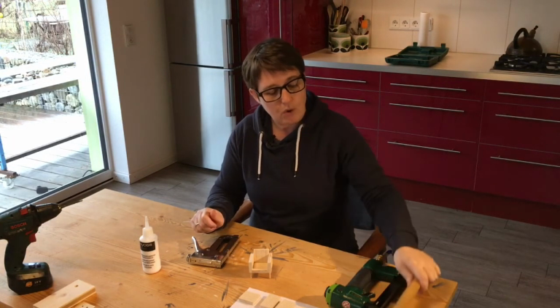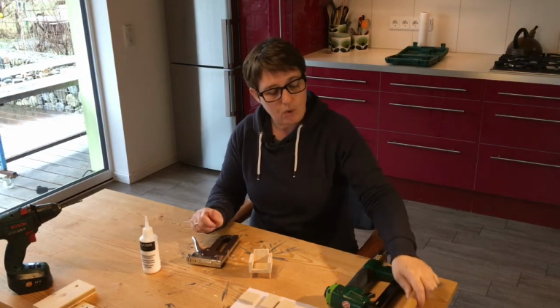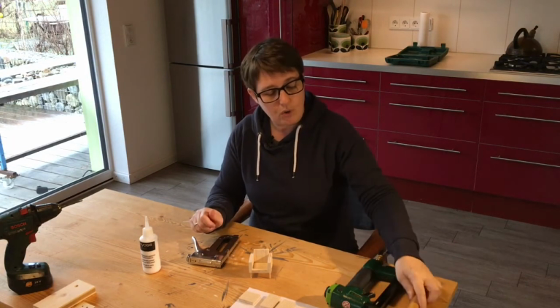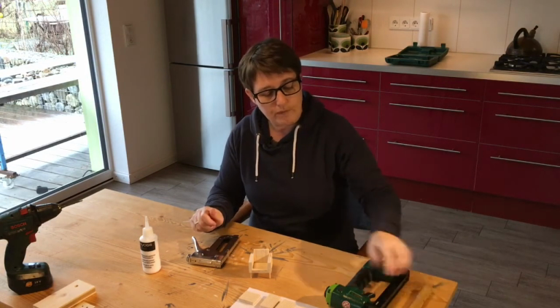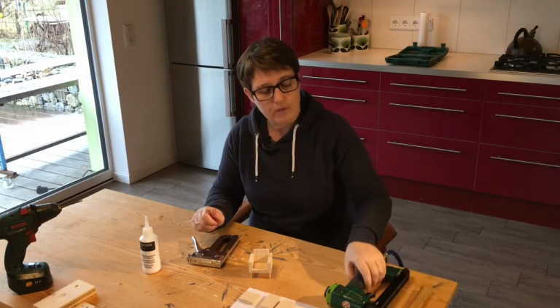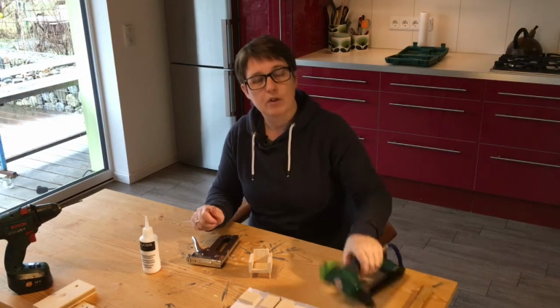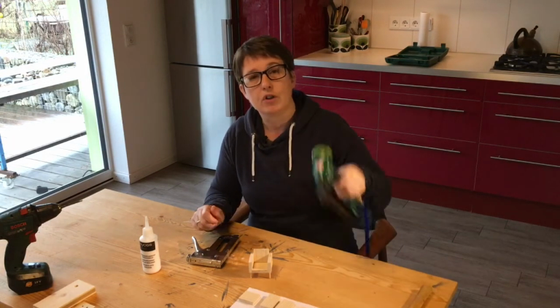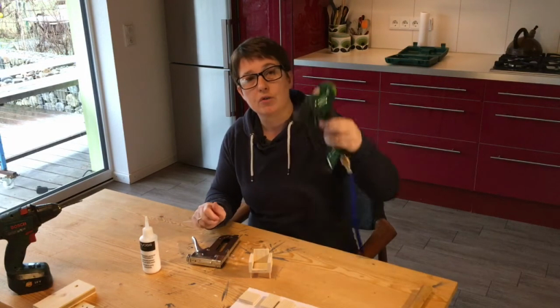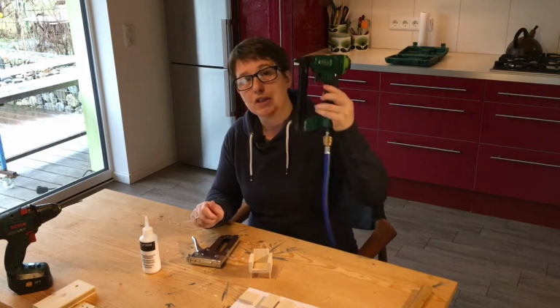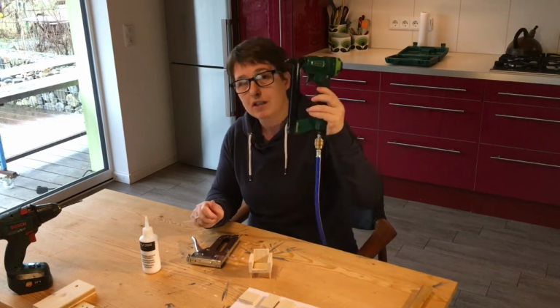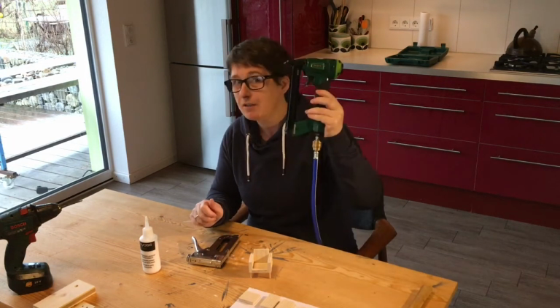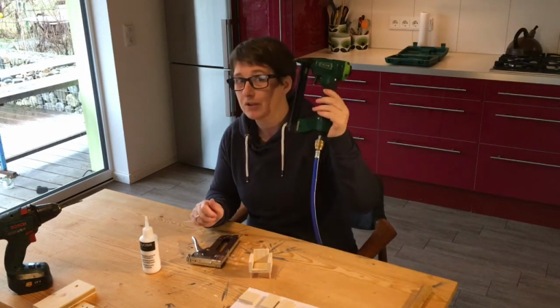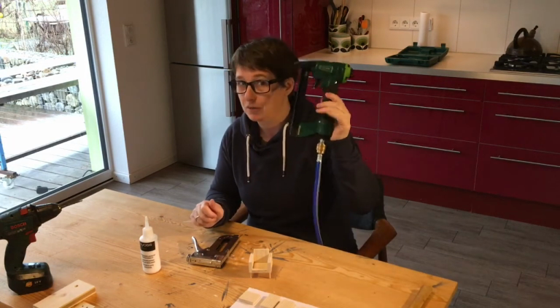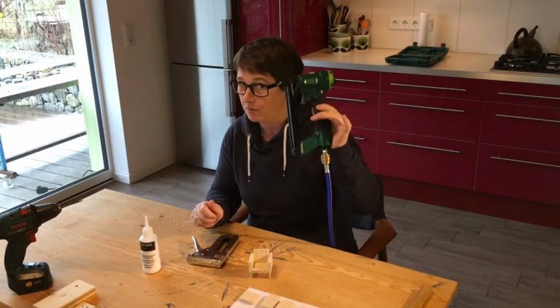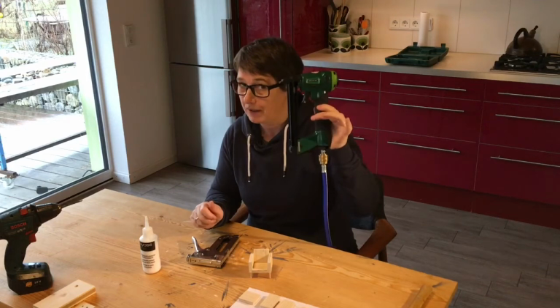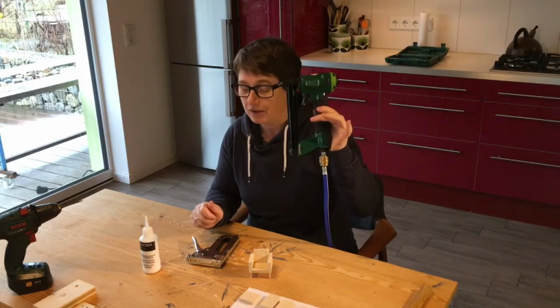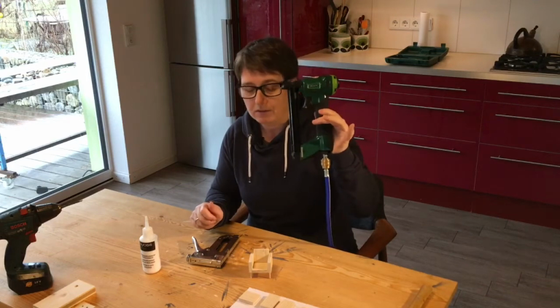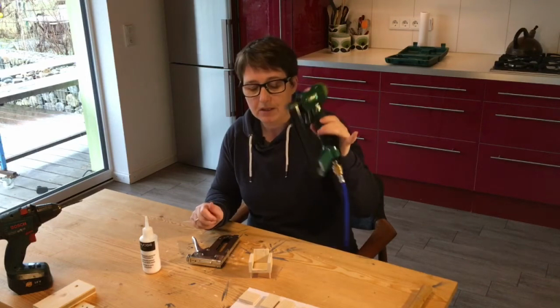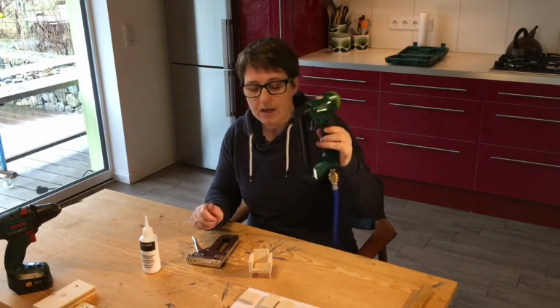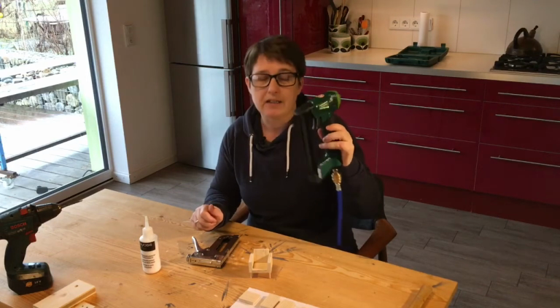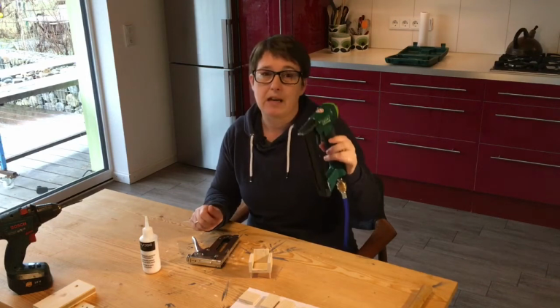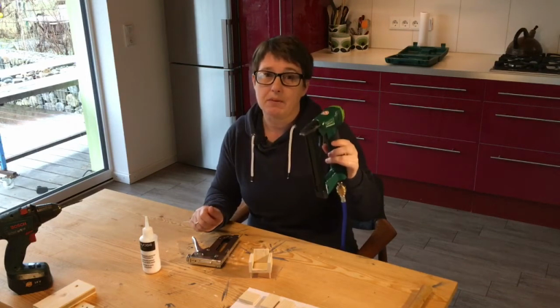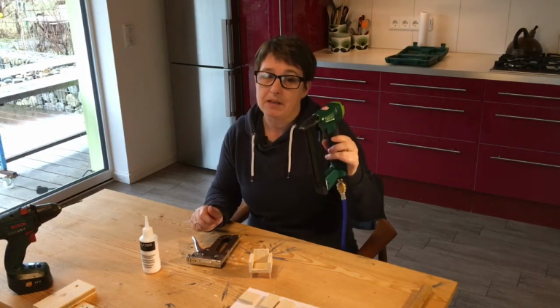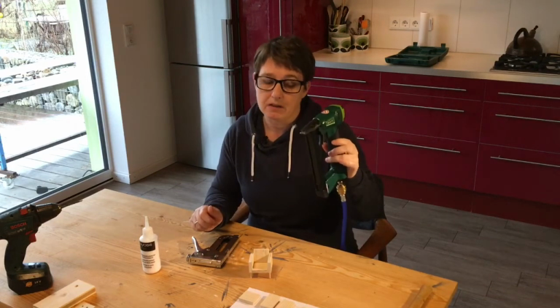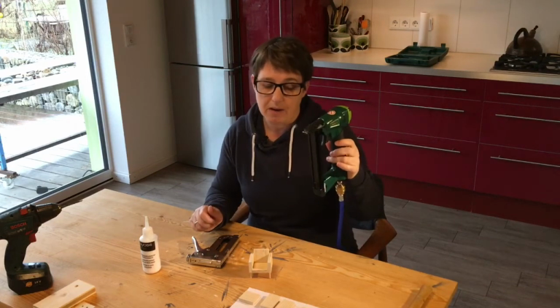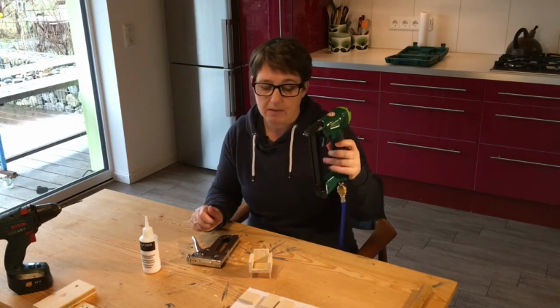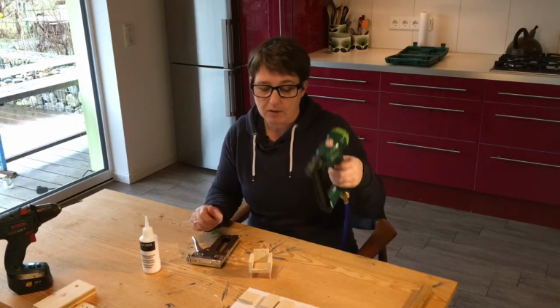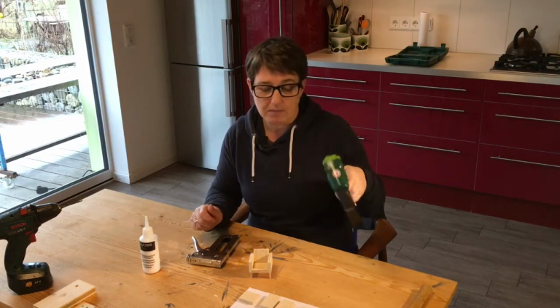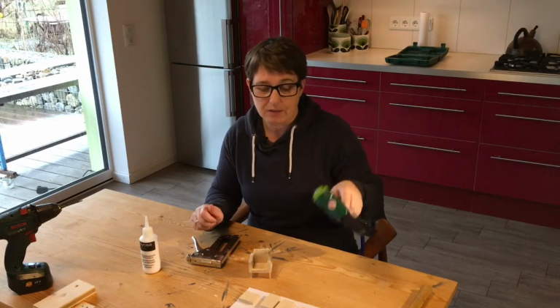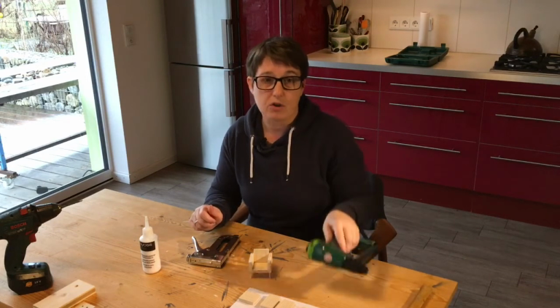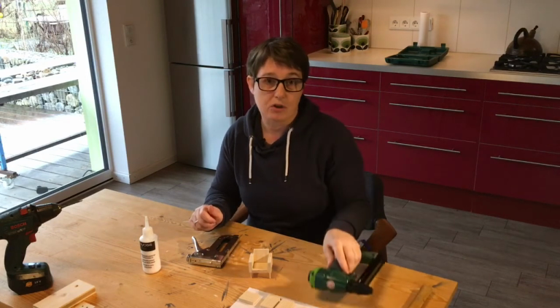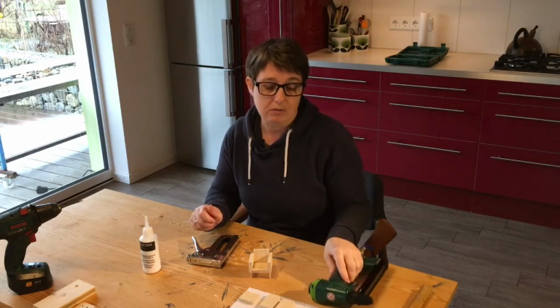Or you can use this, which is what we're going to use, and staple them in as well. It doesn't matter what you use.